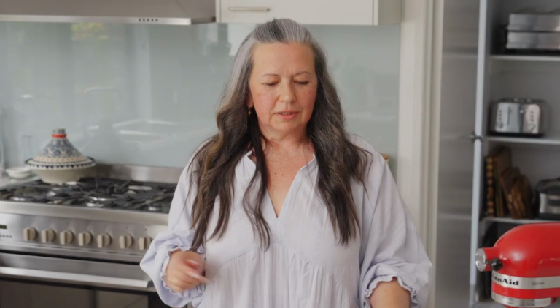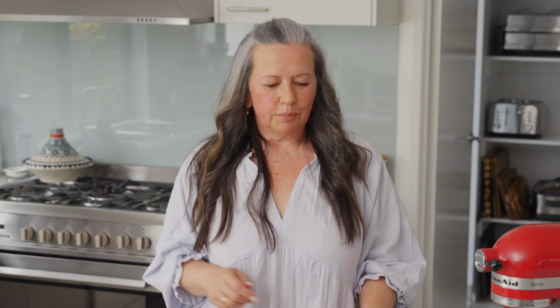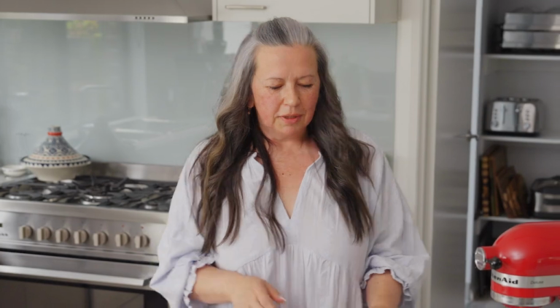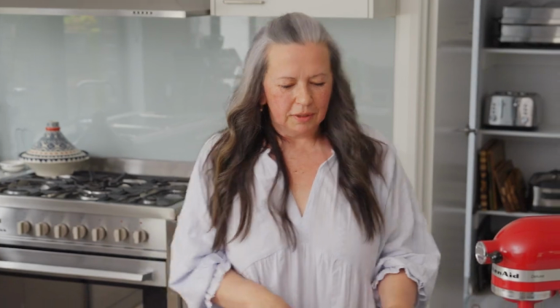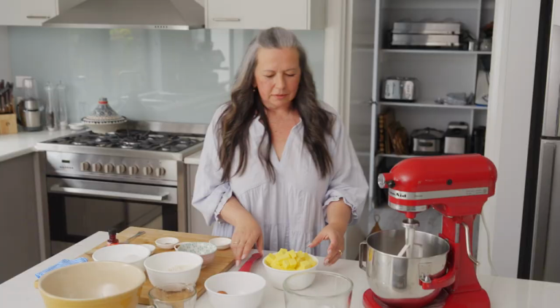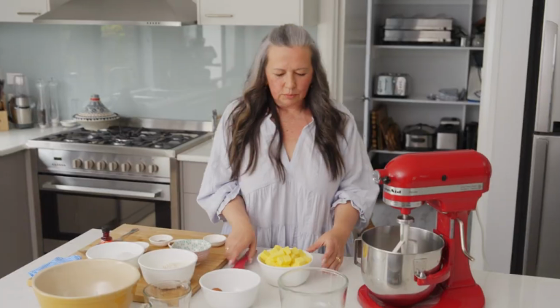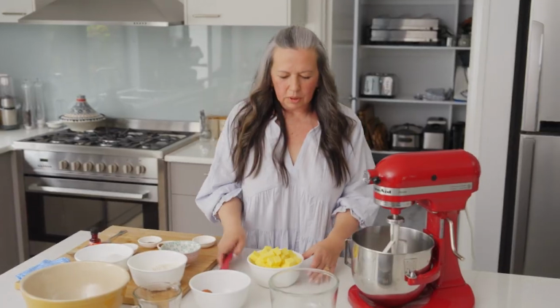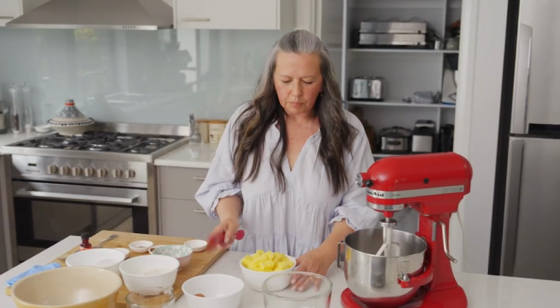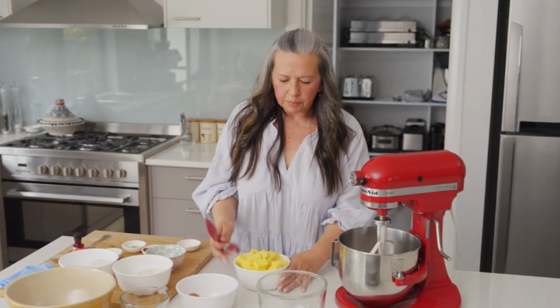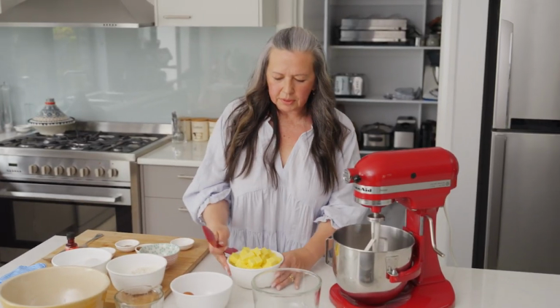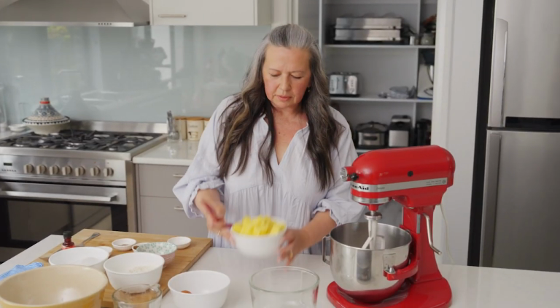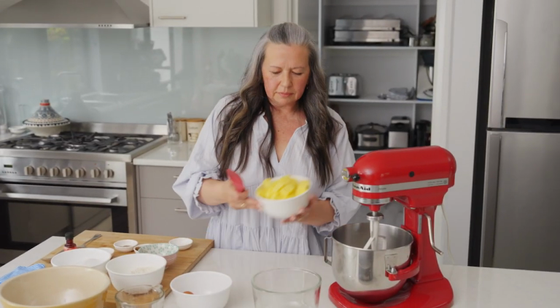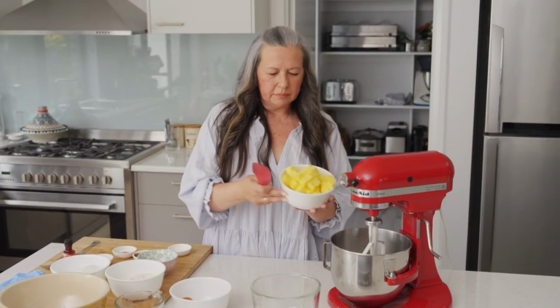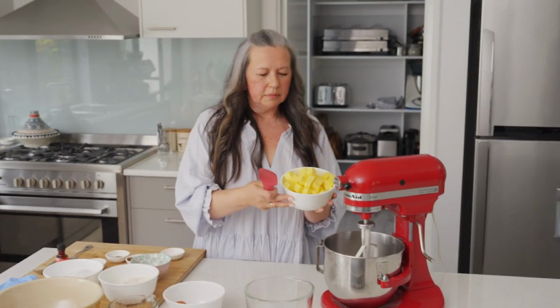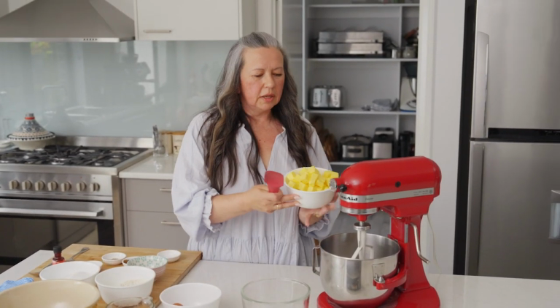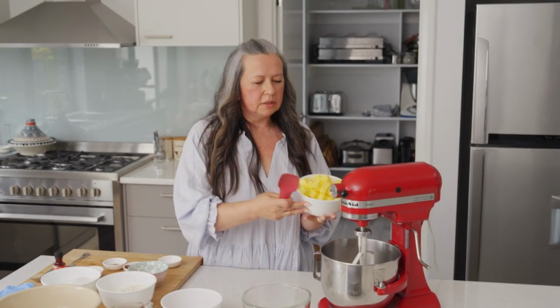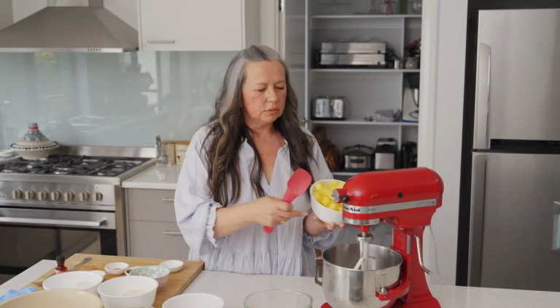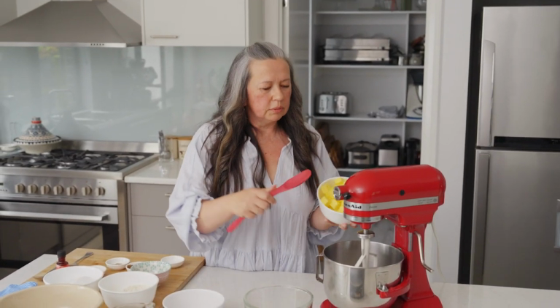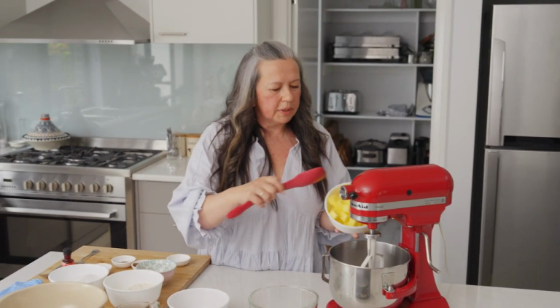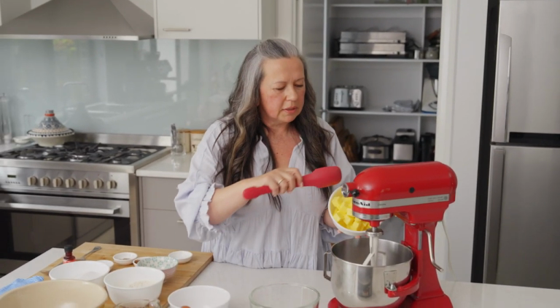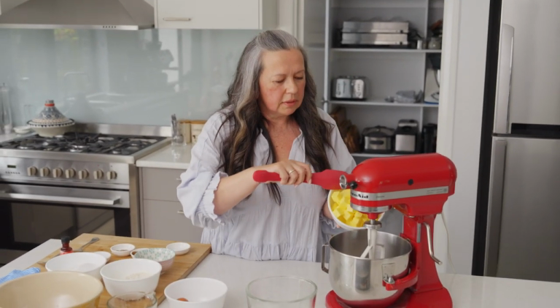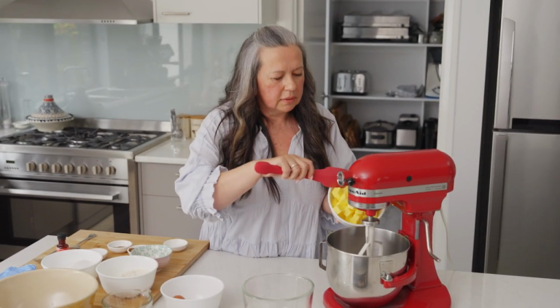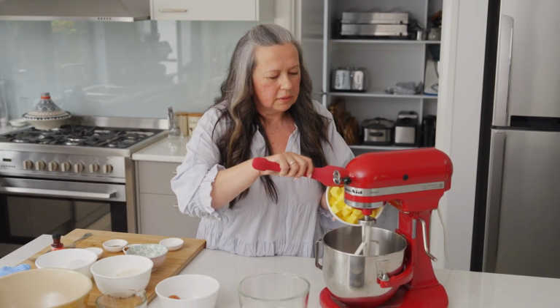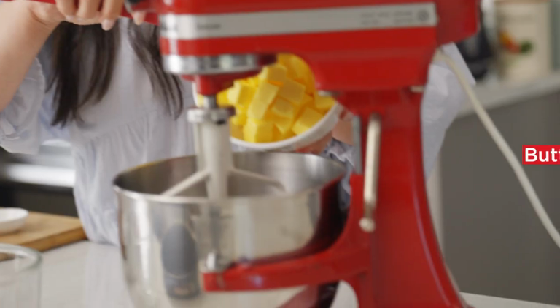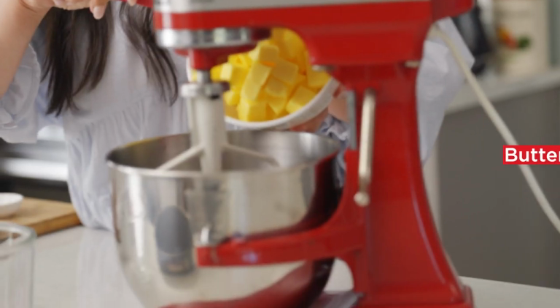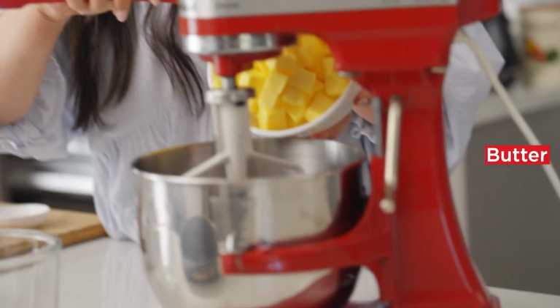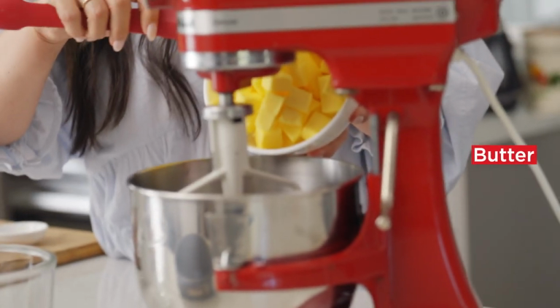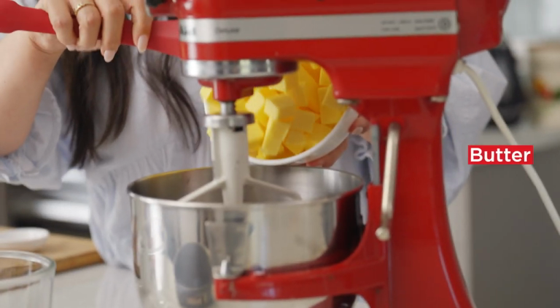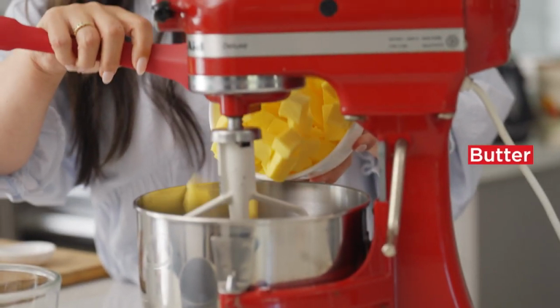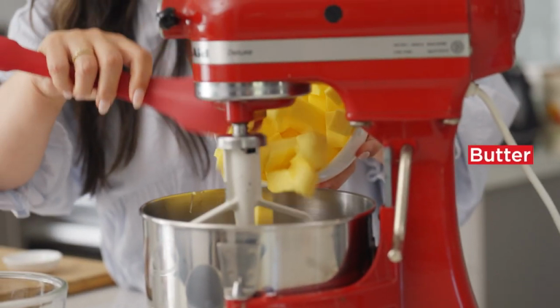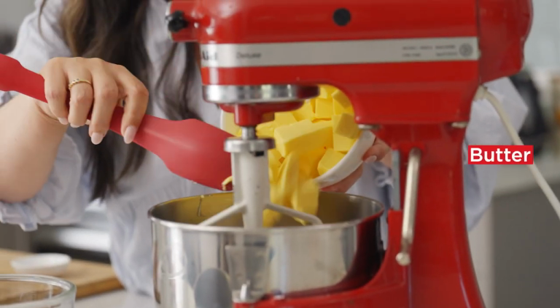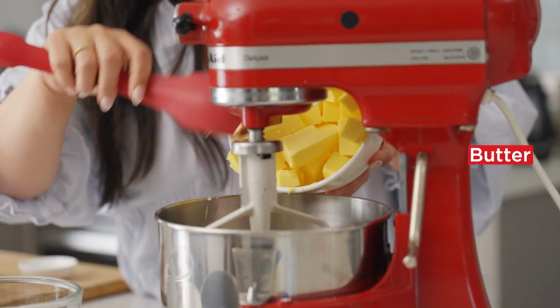Let's start making it. We're going to pop the unsalted butter into the mixer.